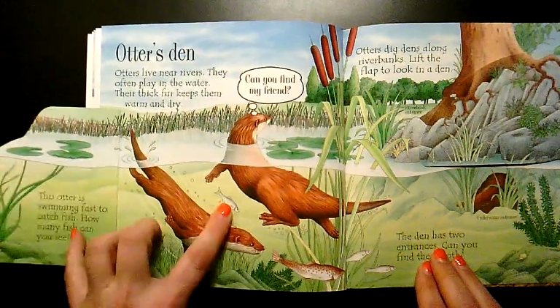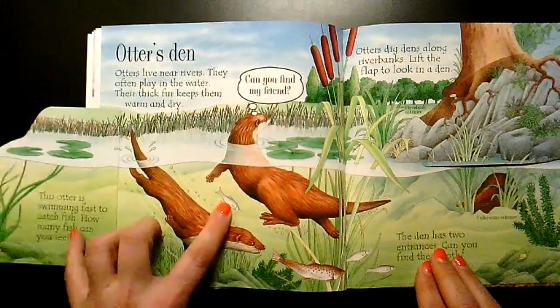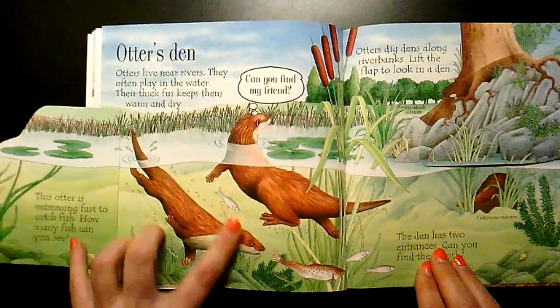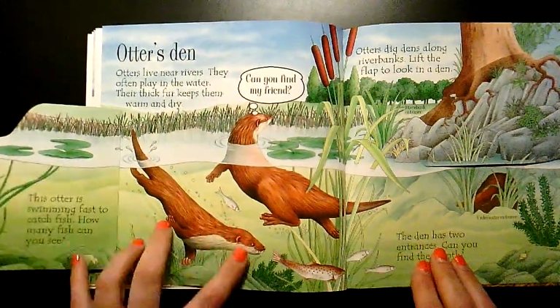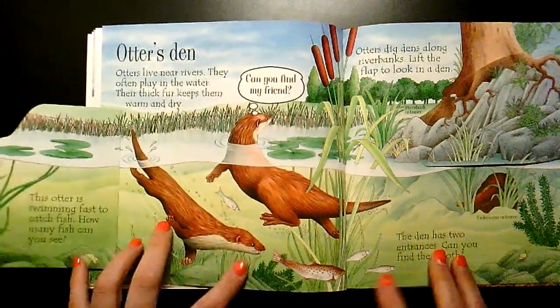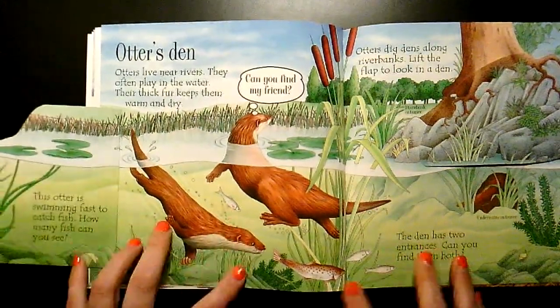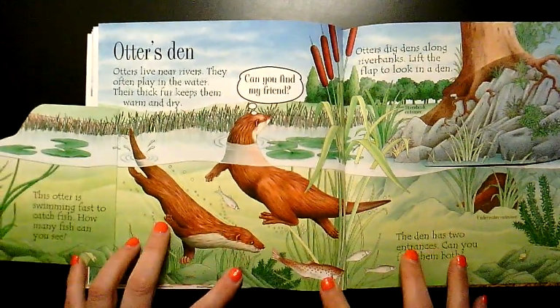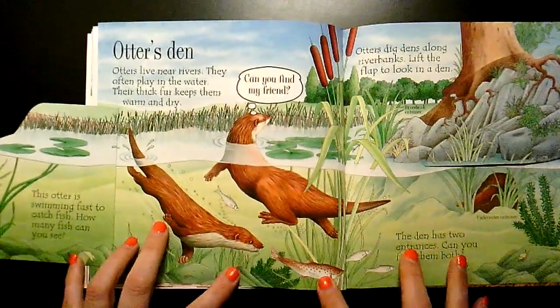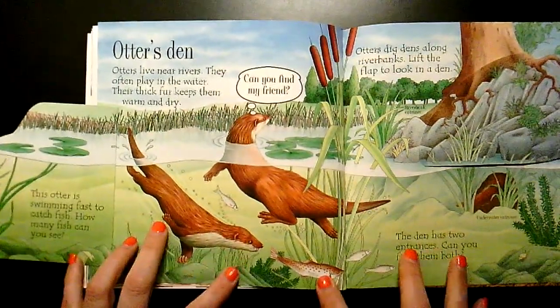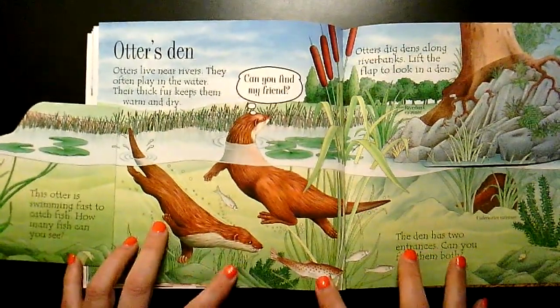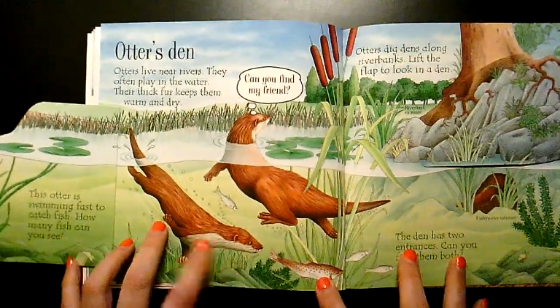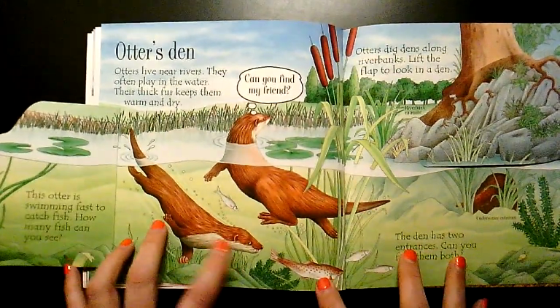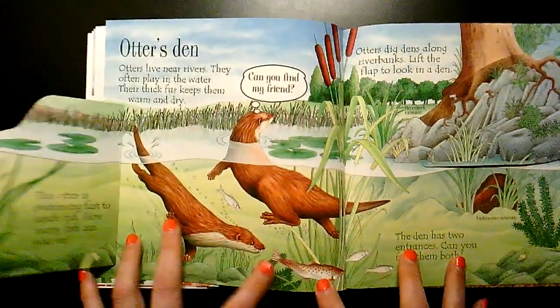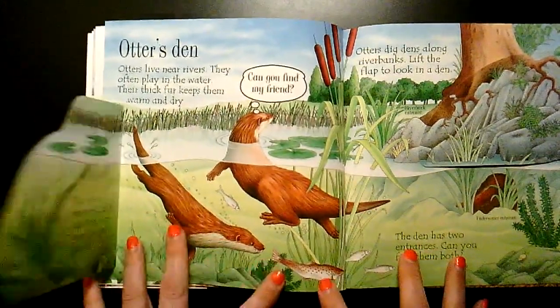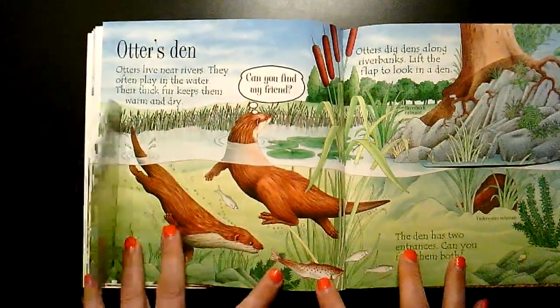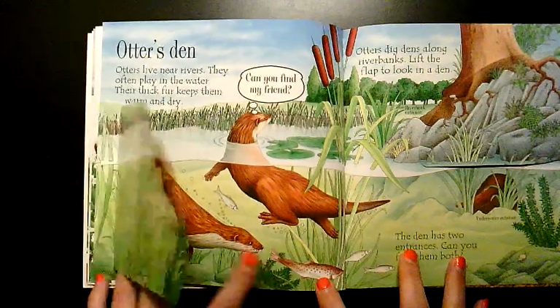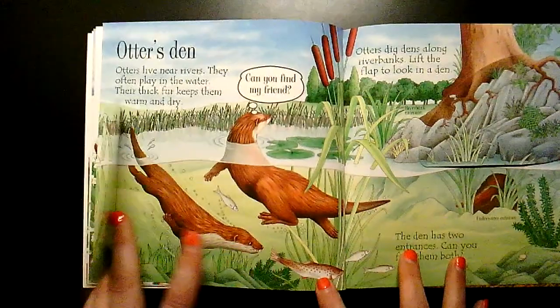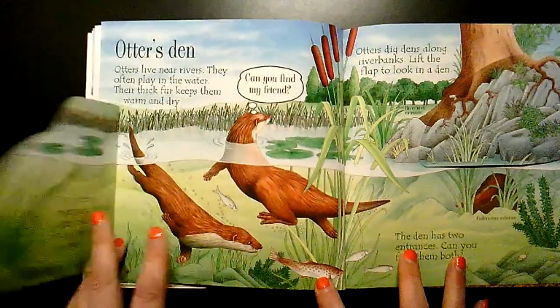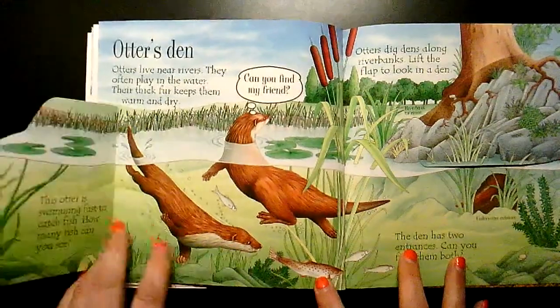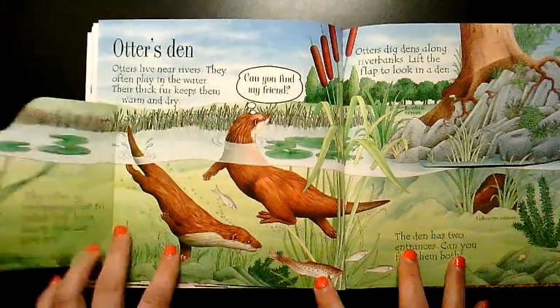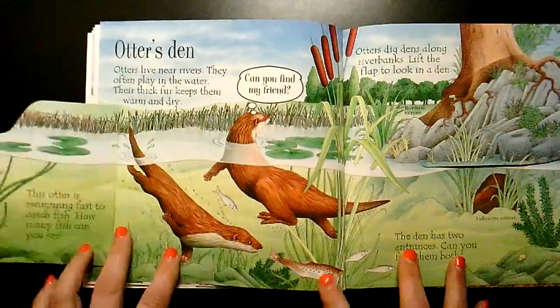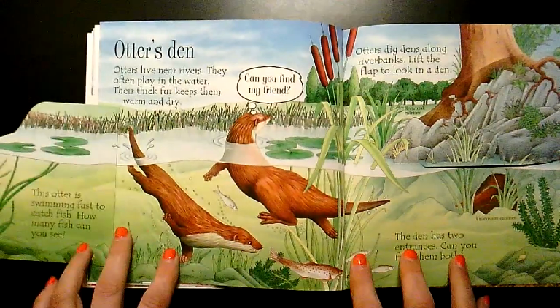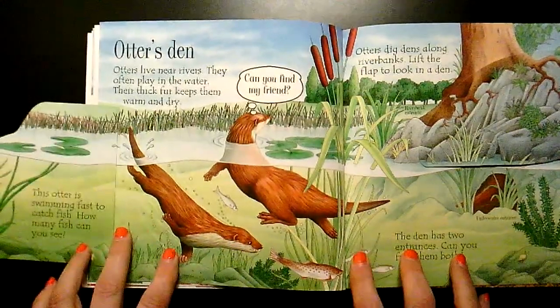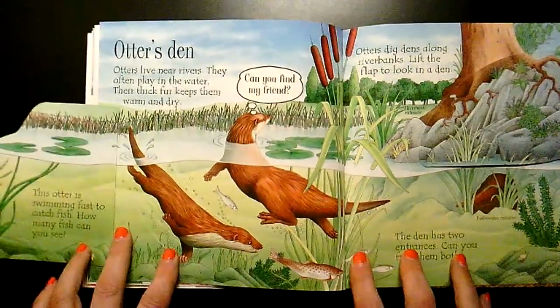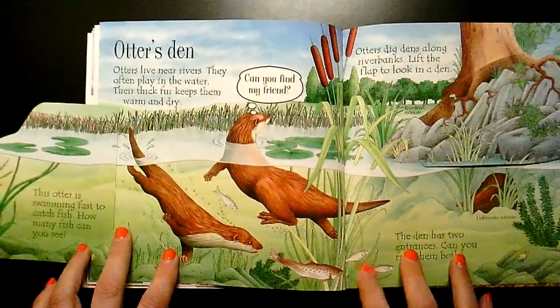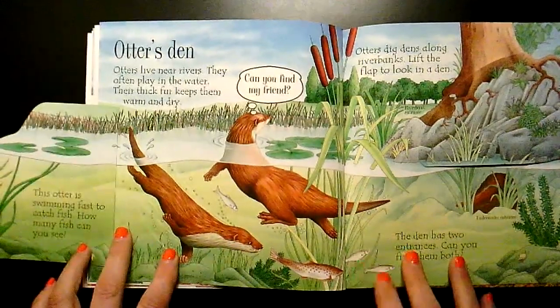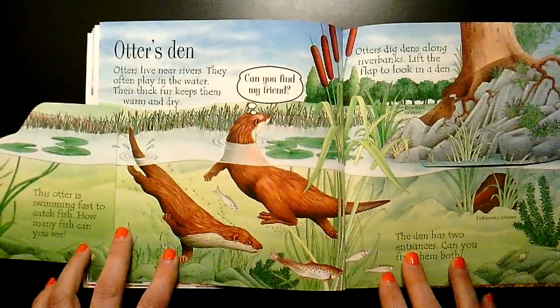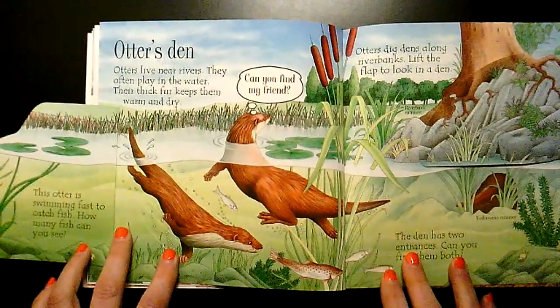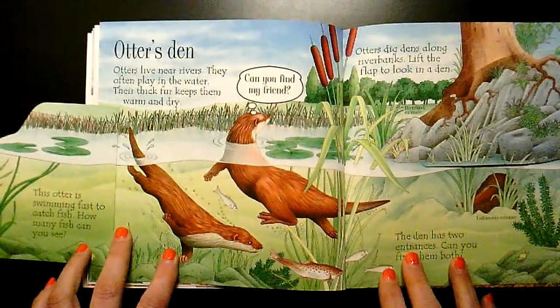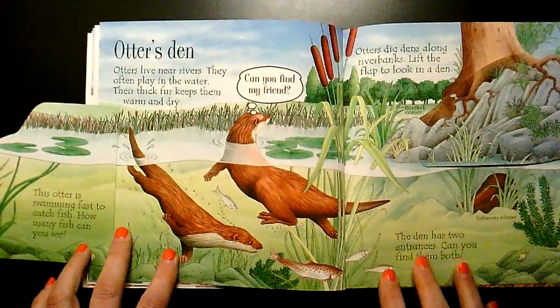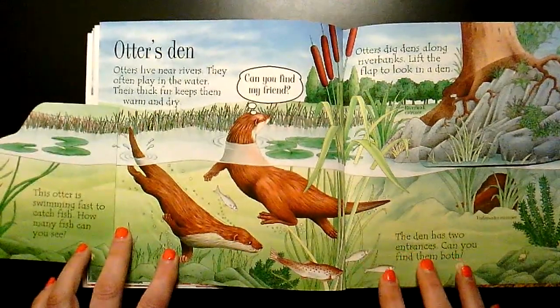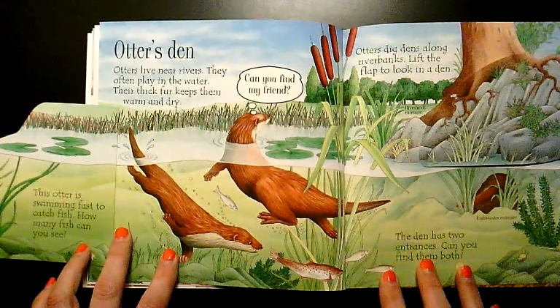There's one, two. He's after the big one. Three and four.